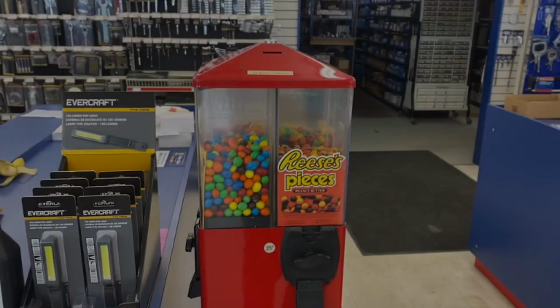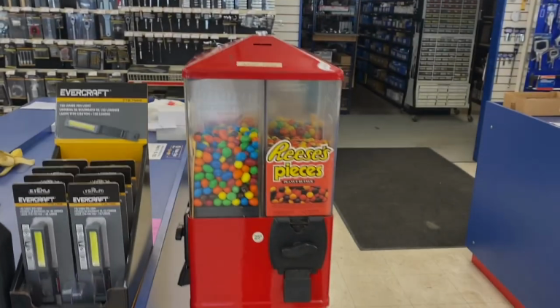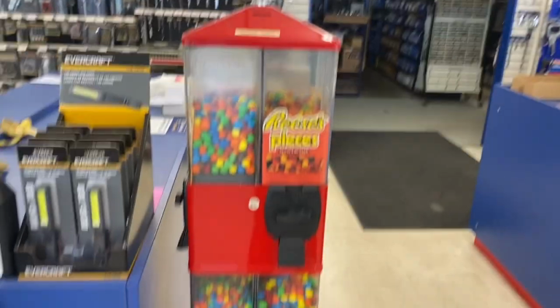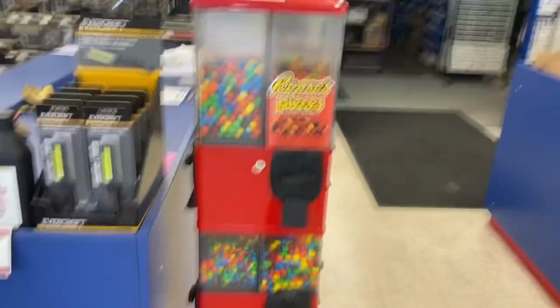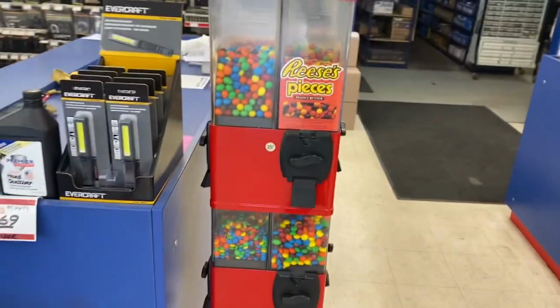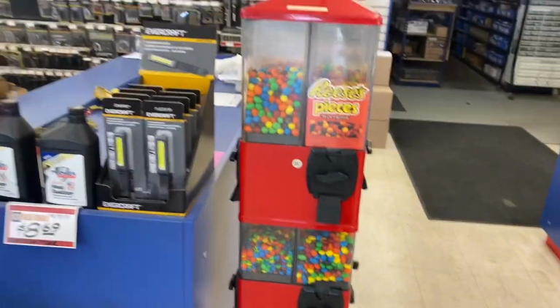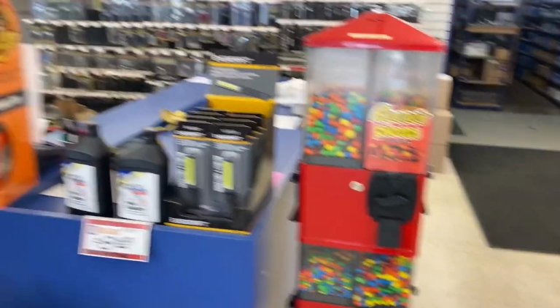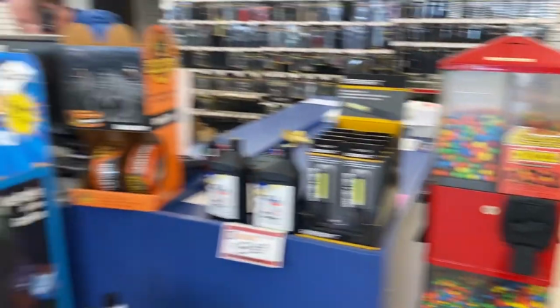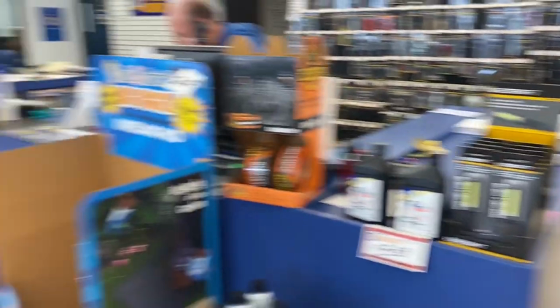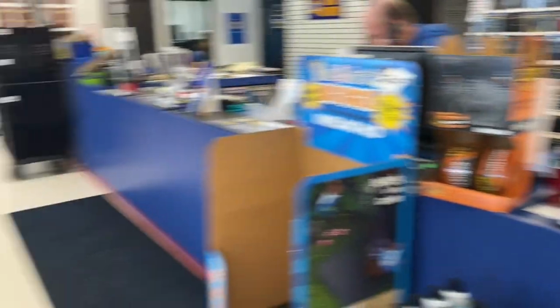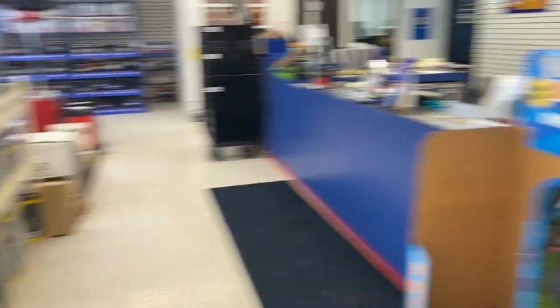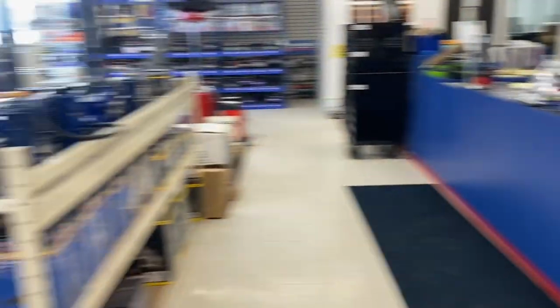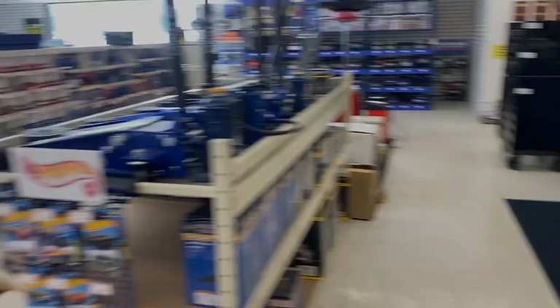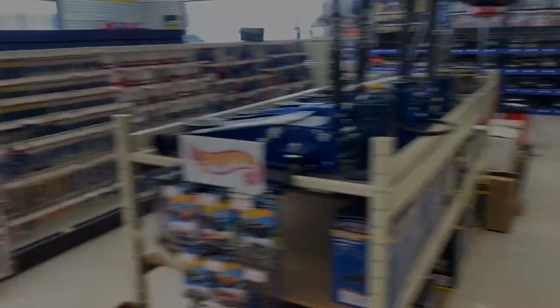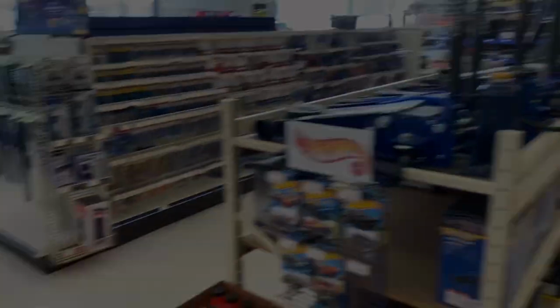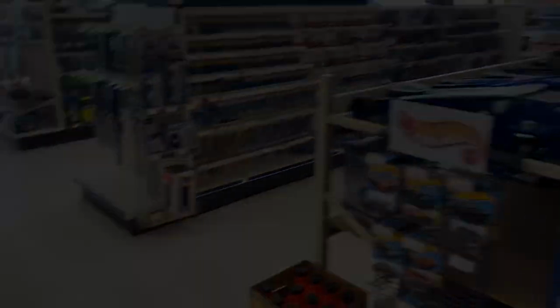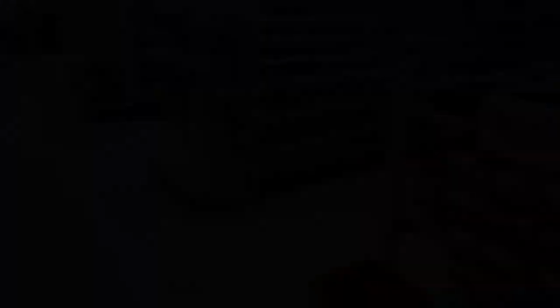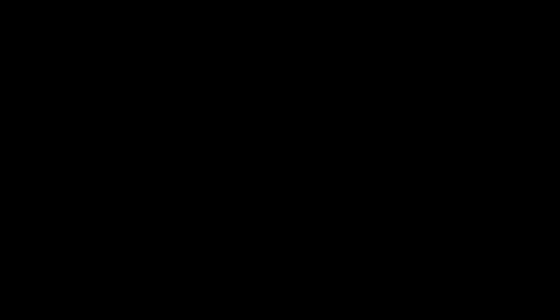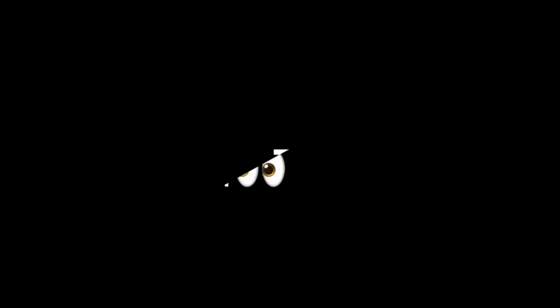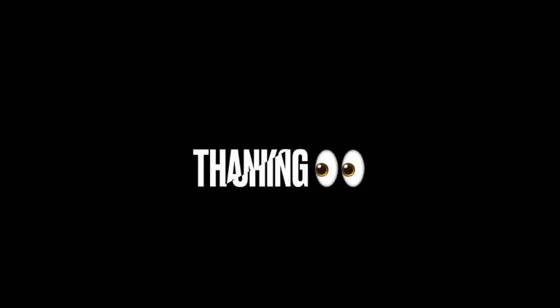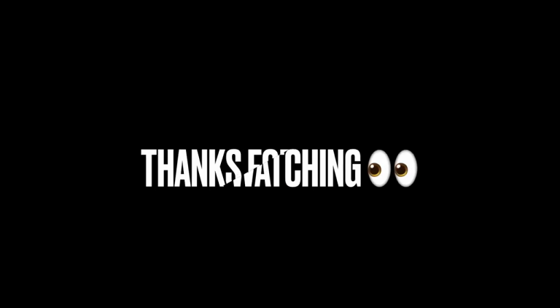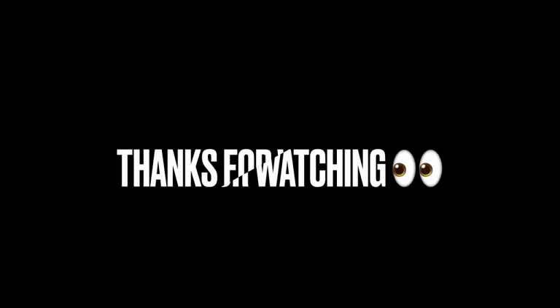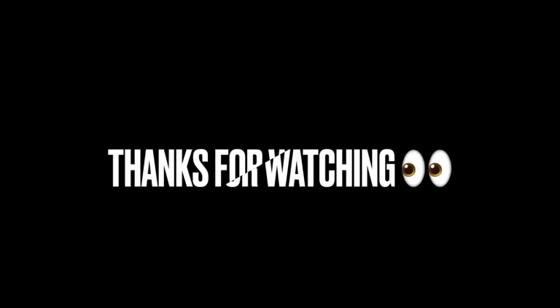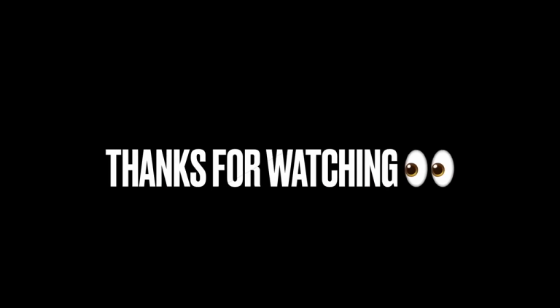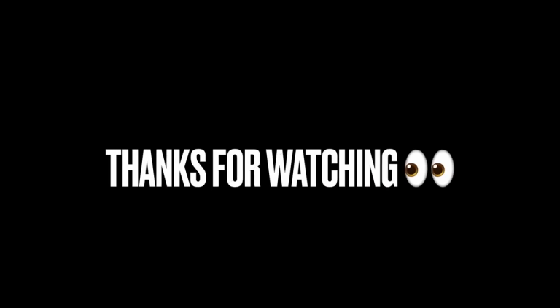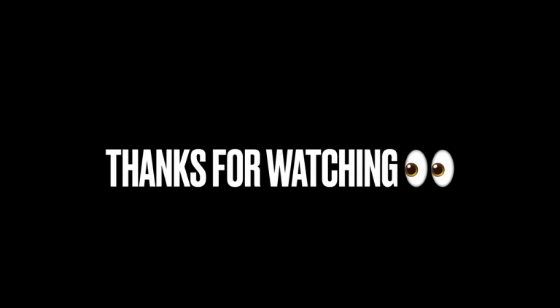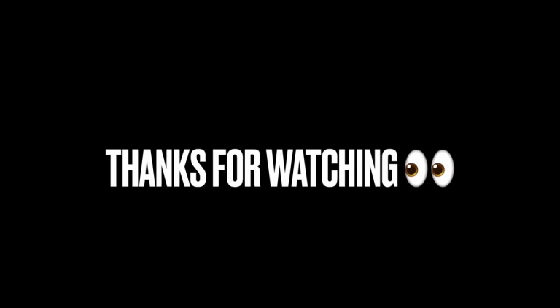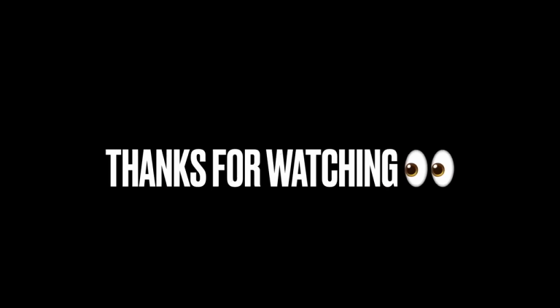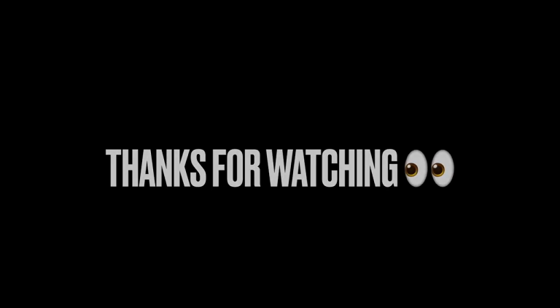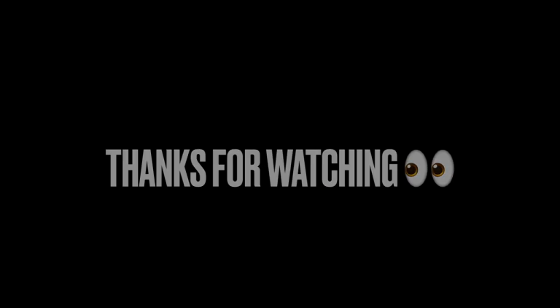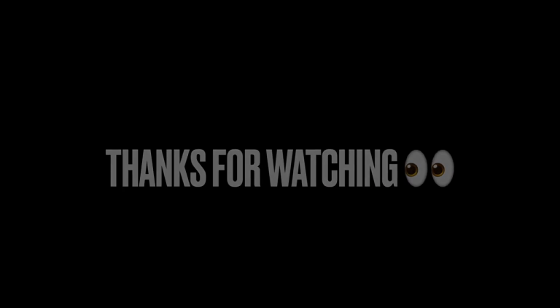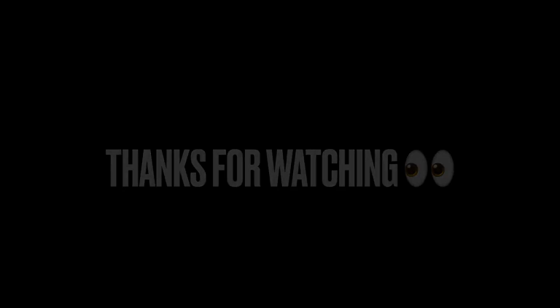We'll be back in another couple of months. Thanks so much for watching today's video — we'll see you in the next one. Bye!